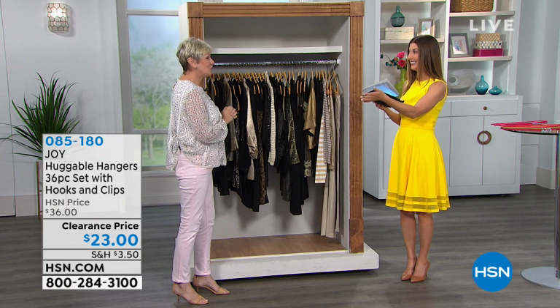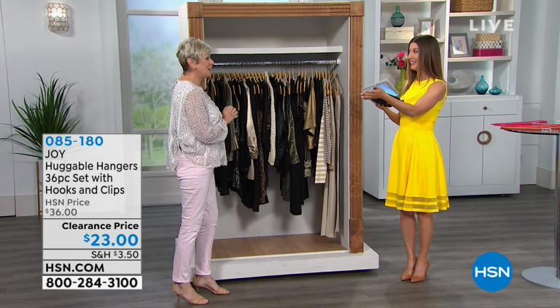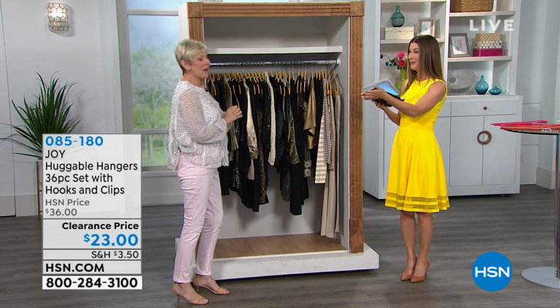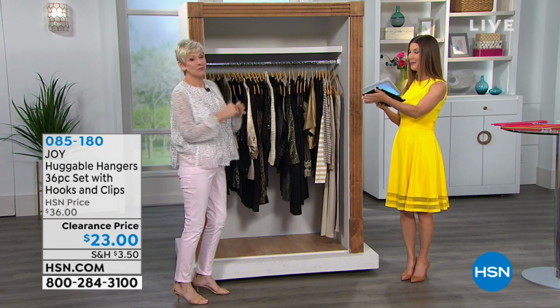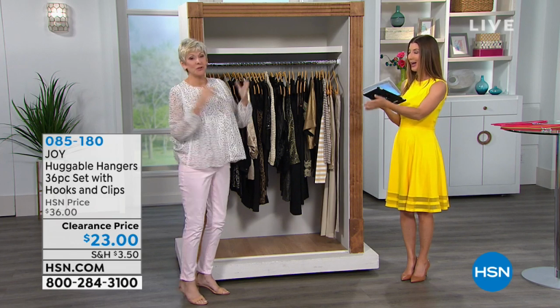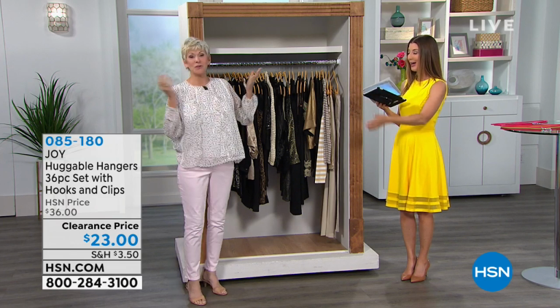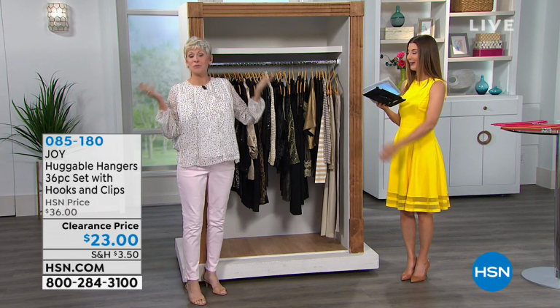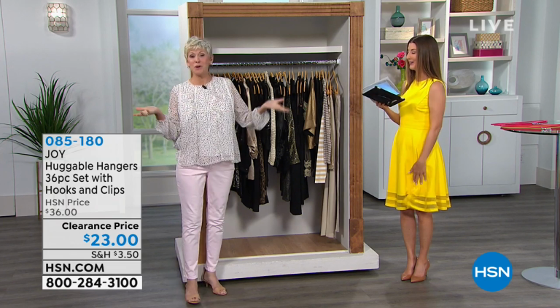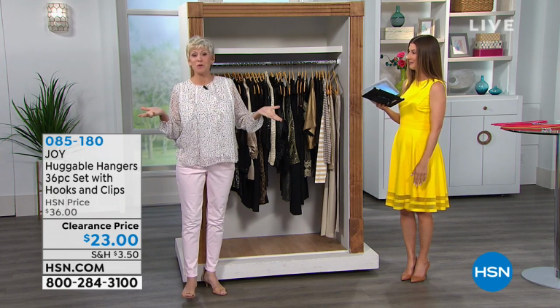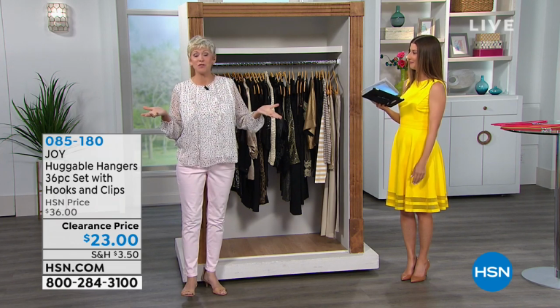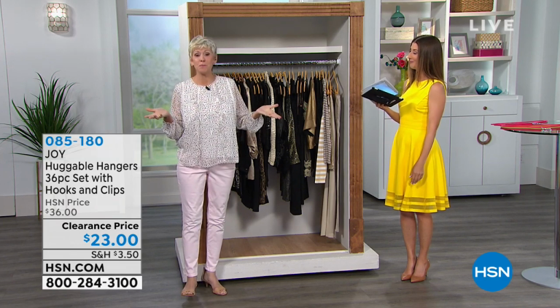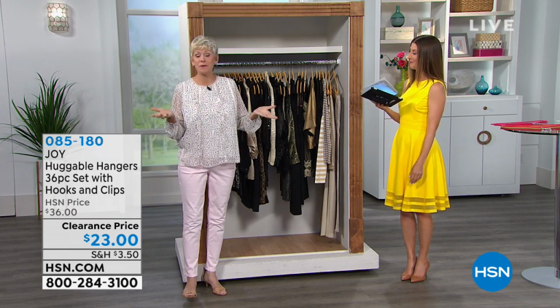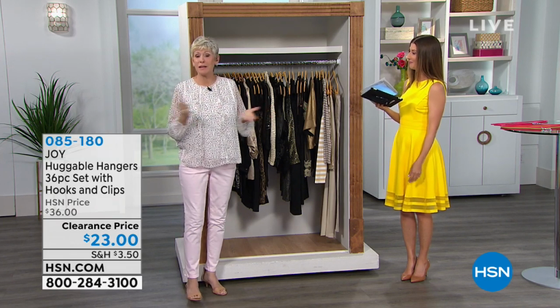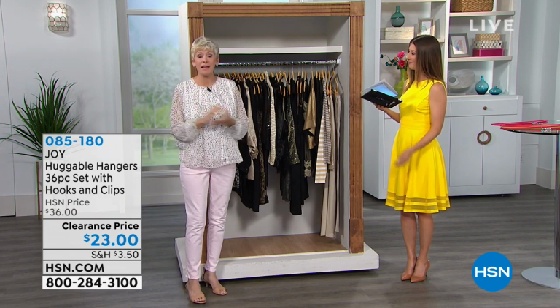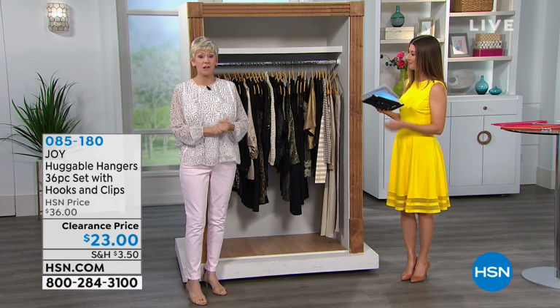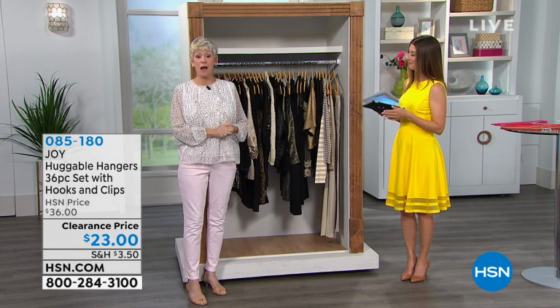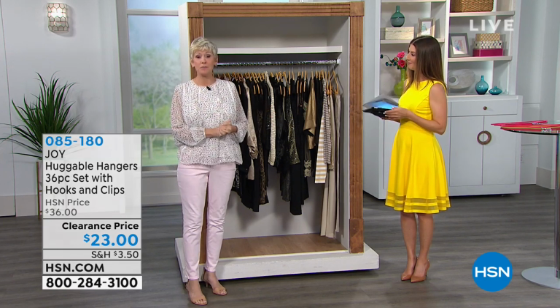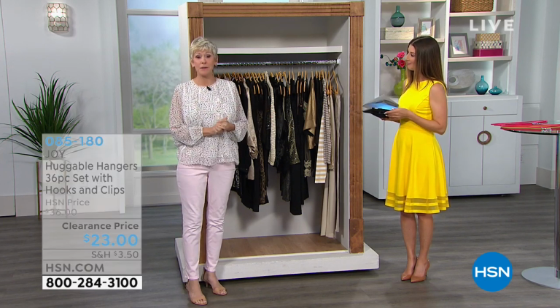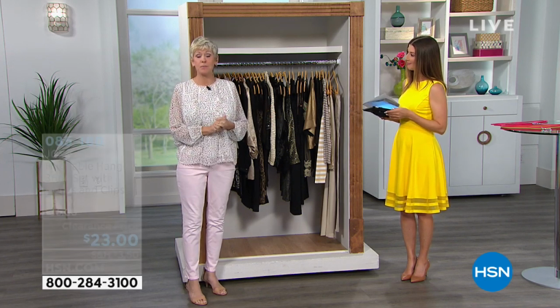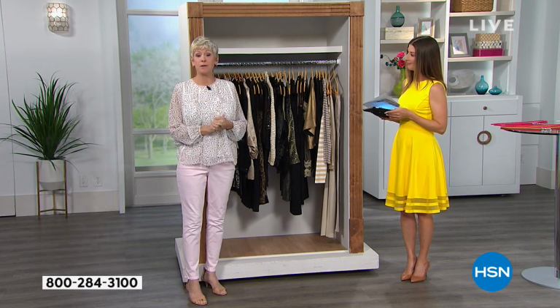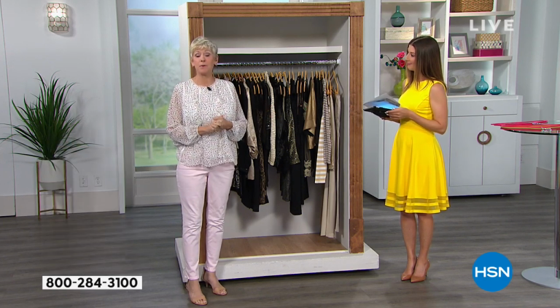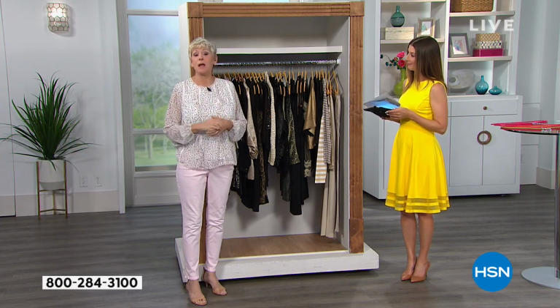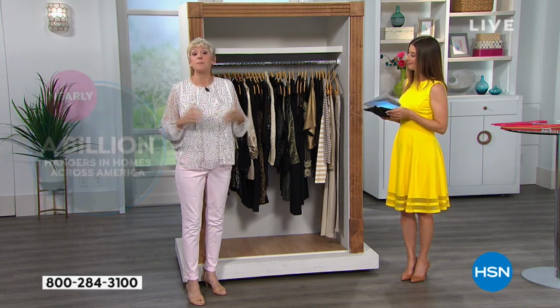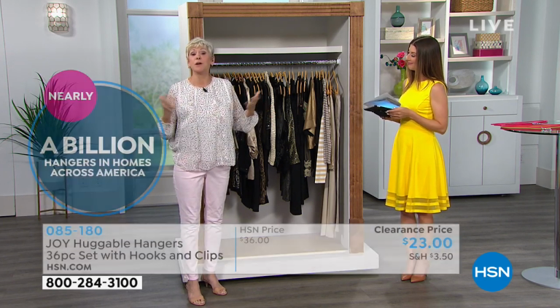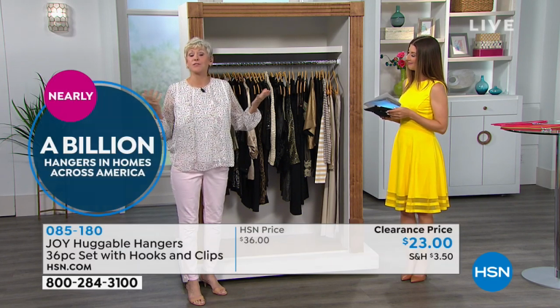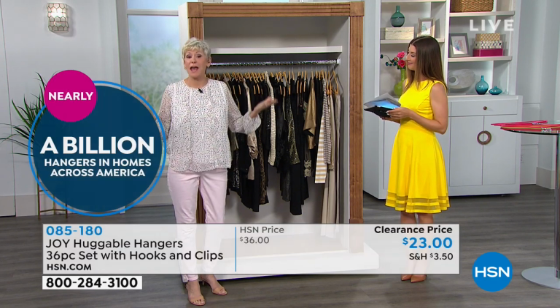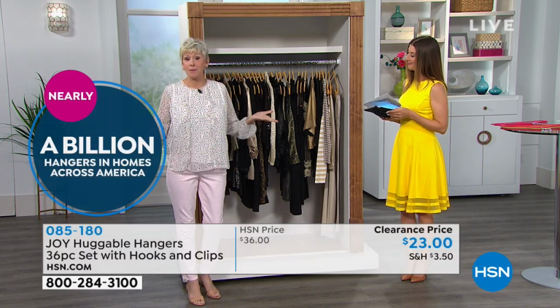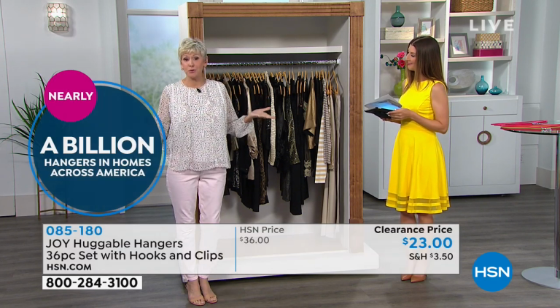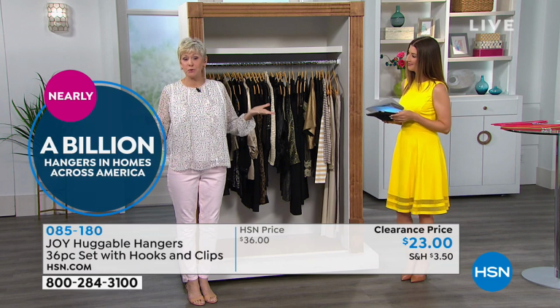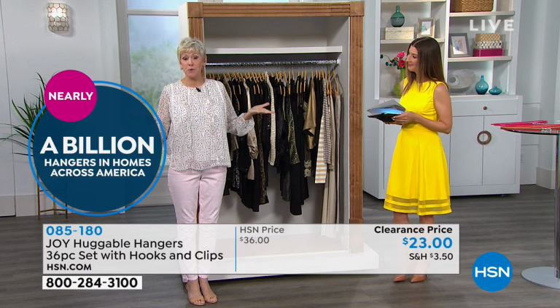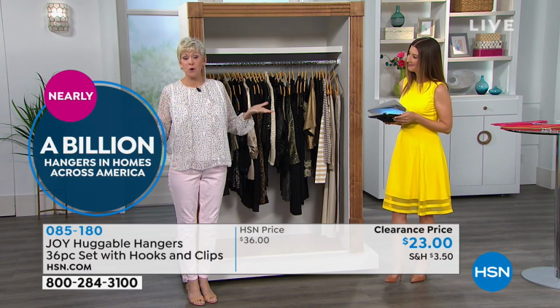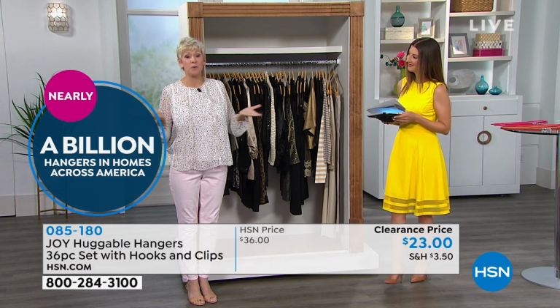Absolutely — three quarters of a billion. That's an unbelievable number because they absolutely work.